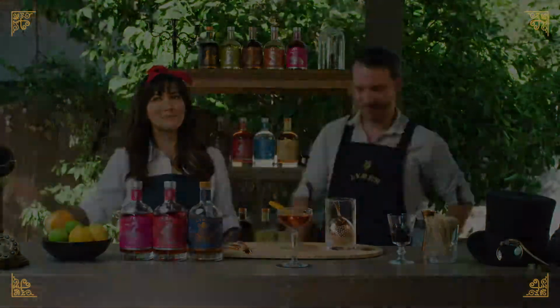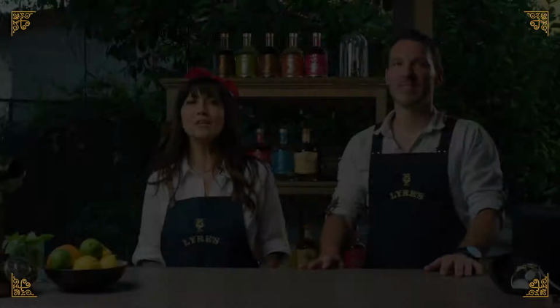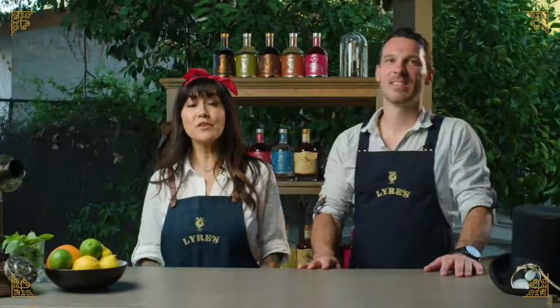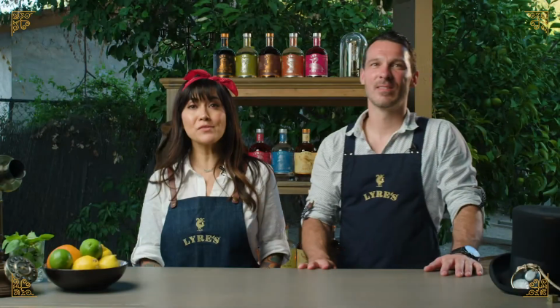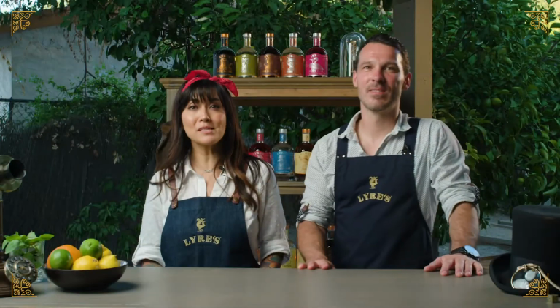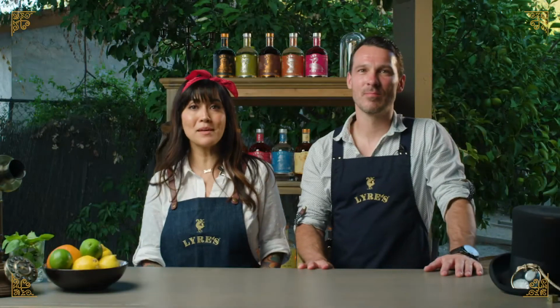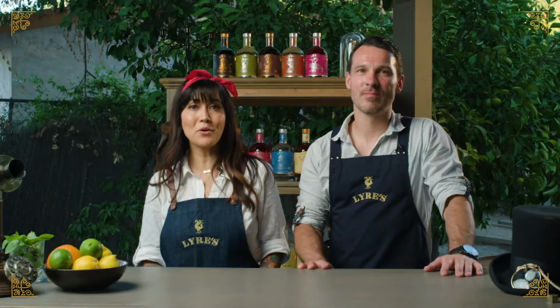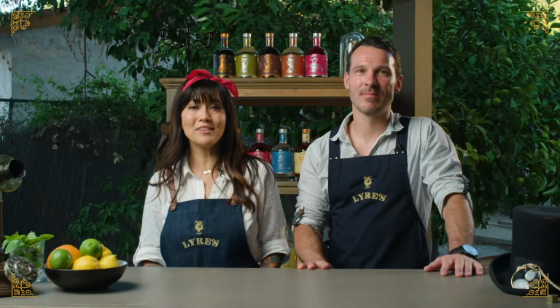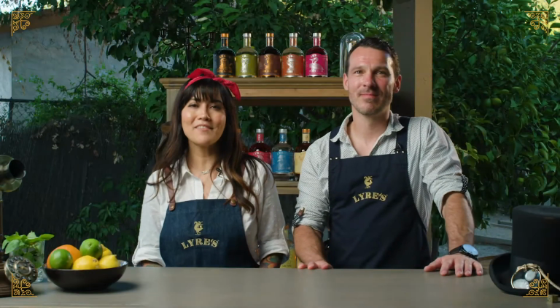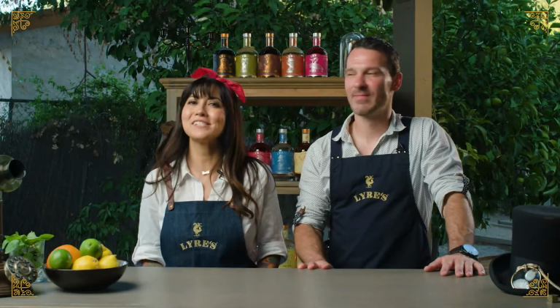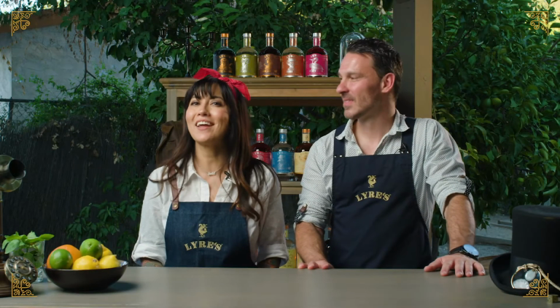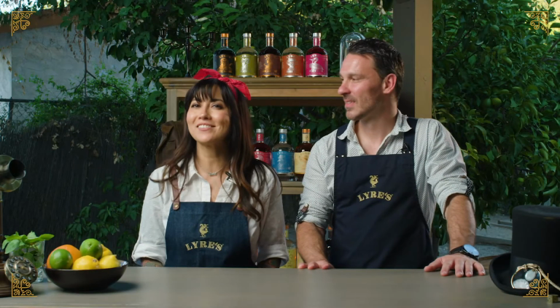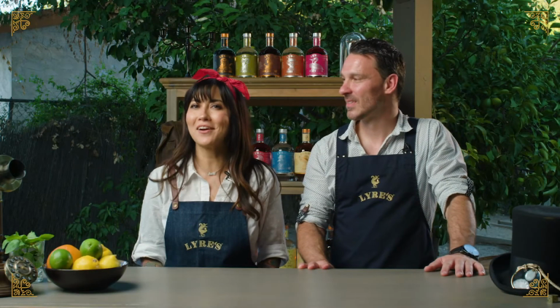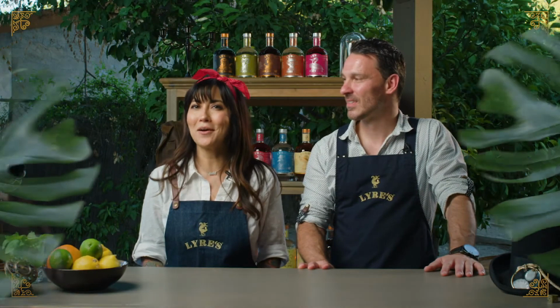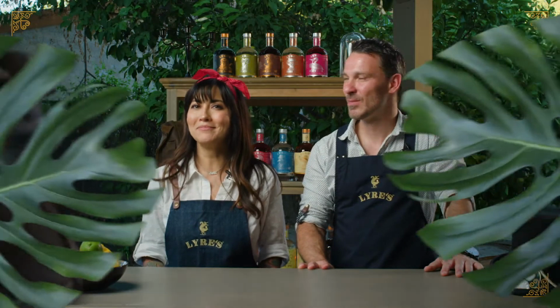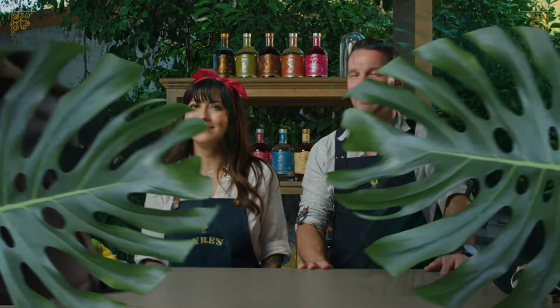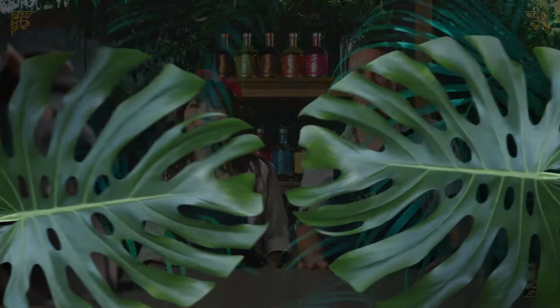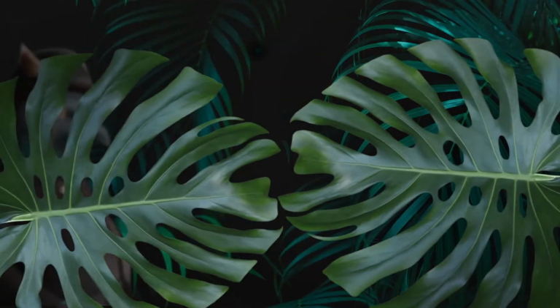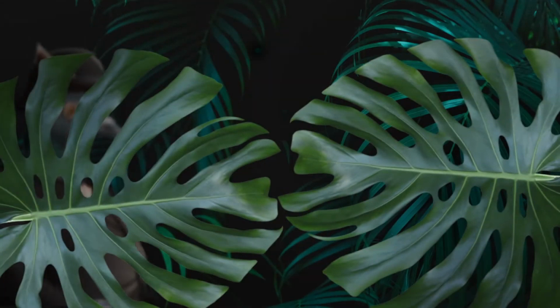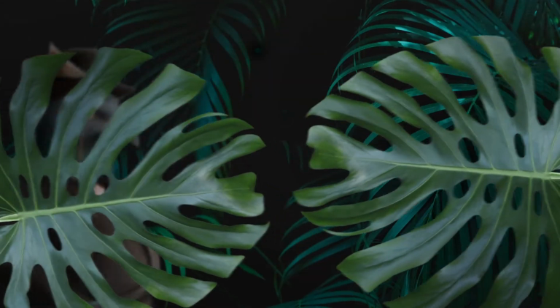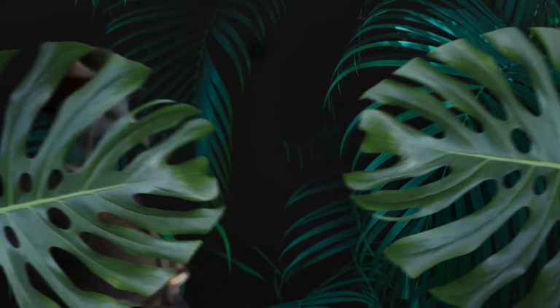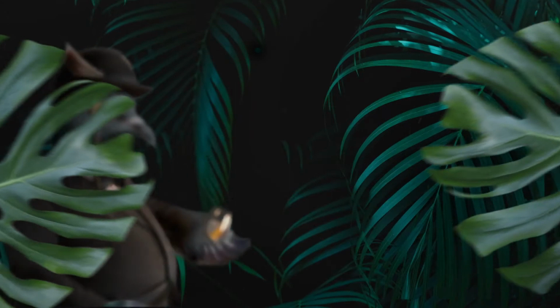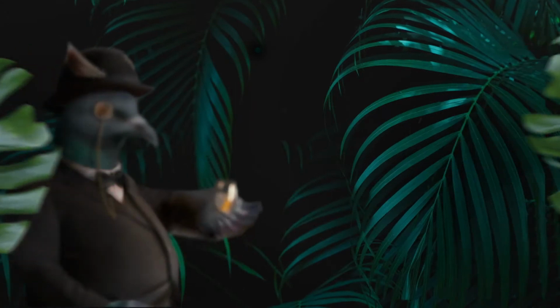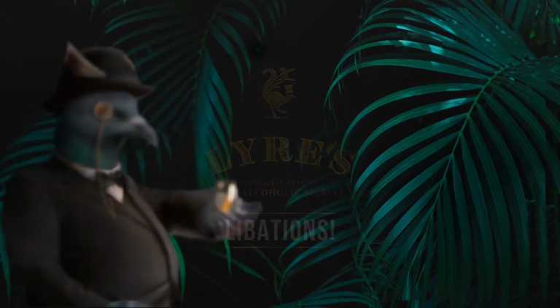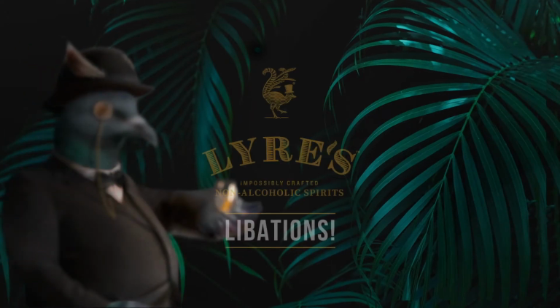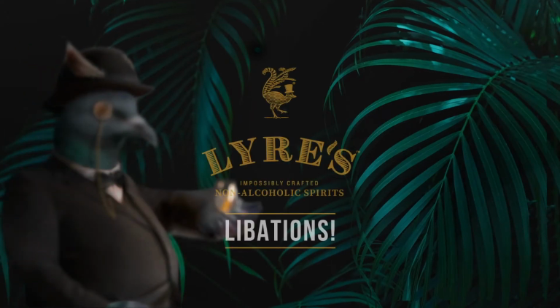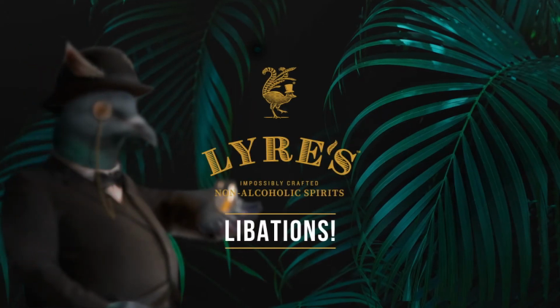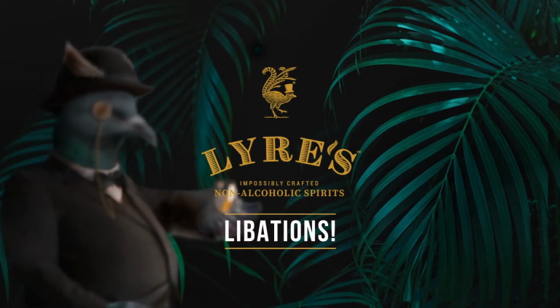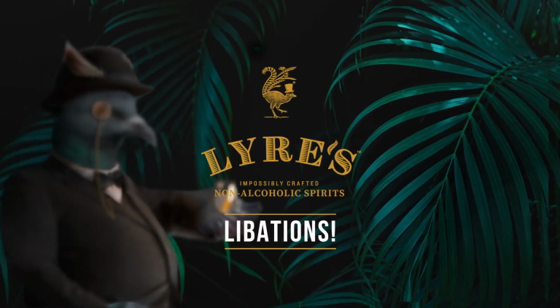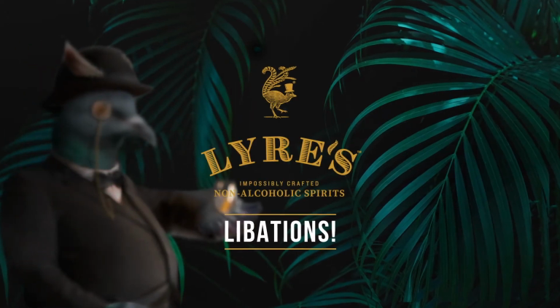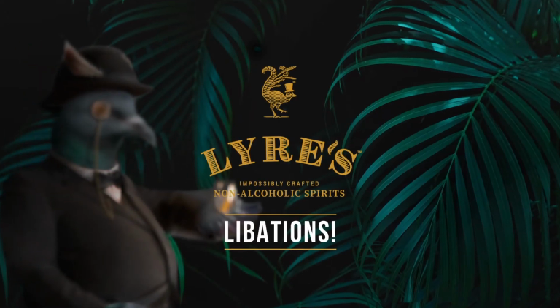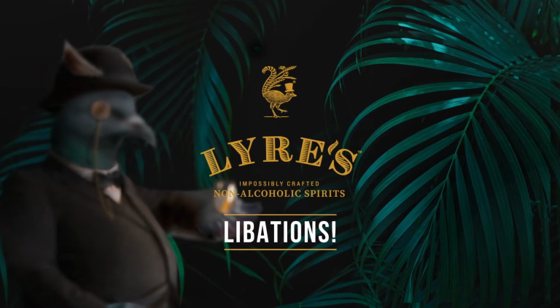For this recipe and more, visit lyres.com. See you then.